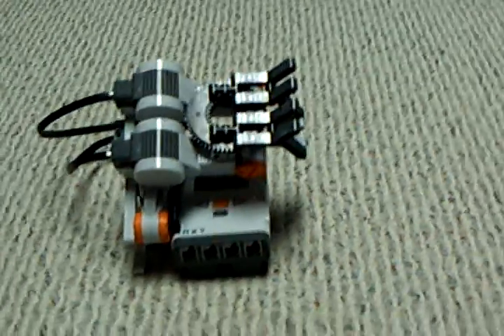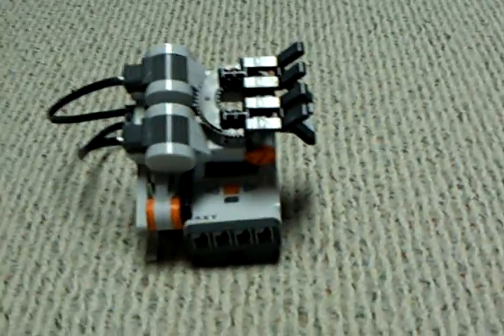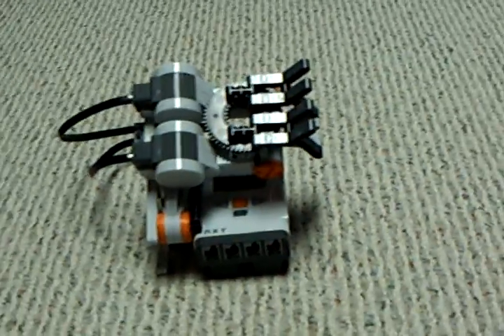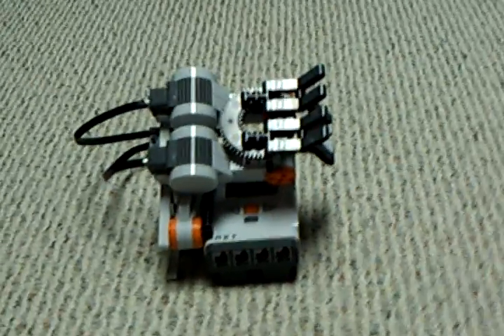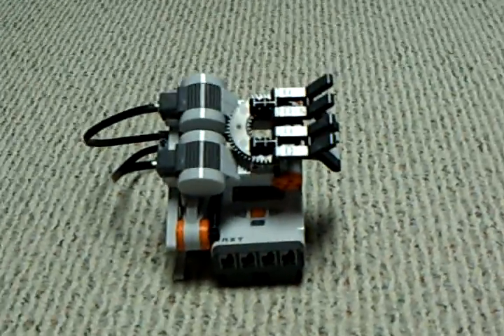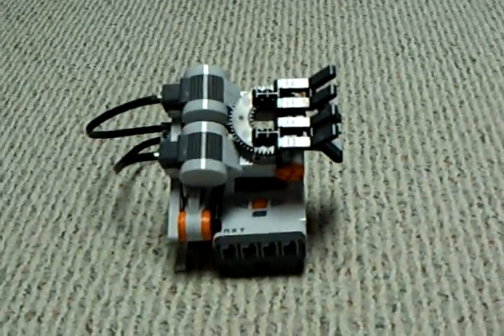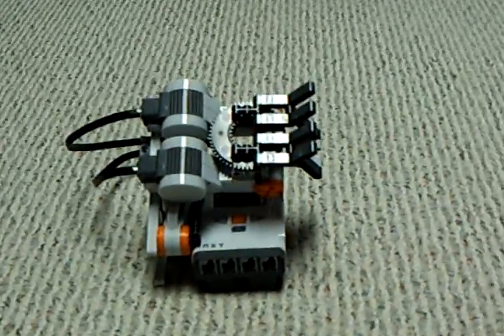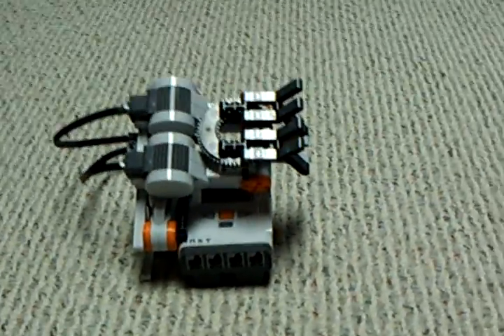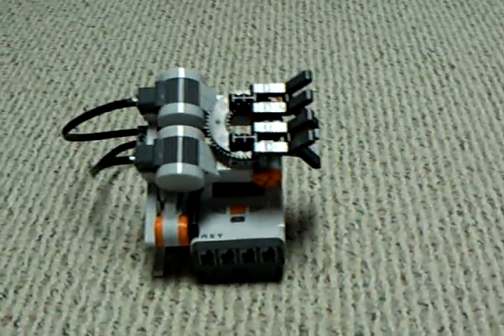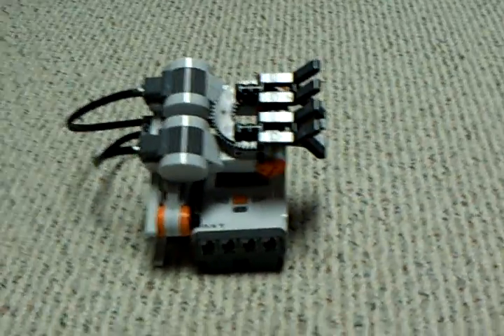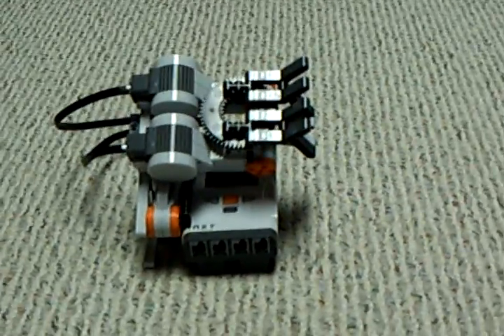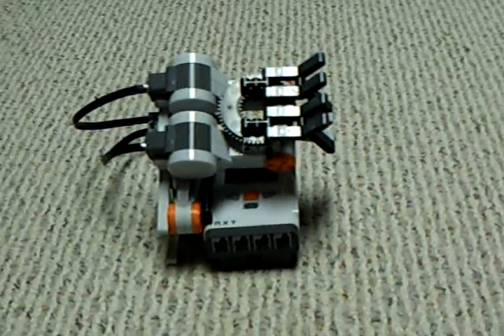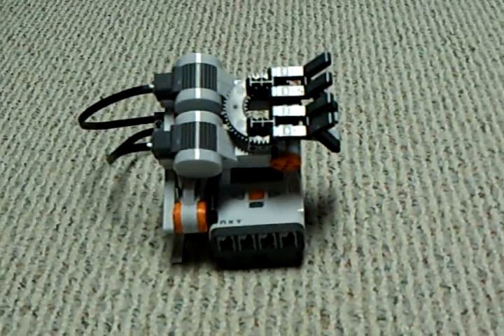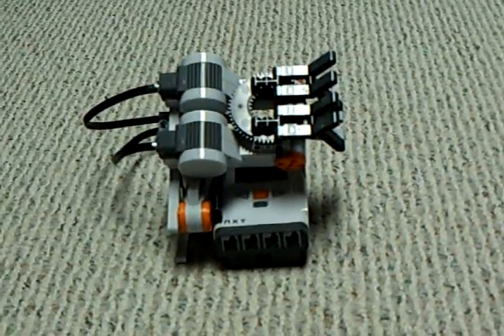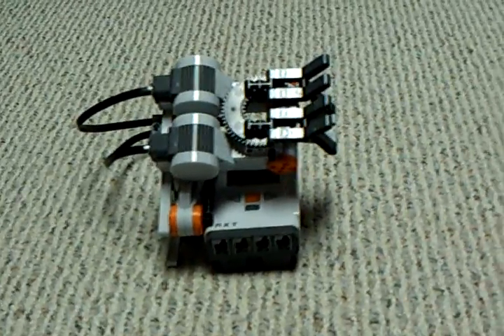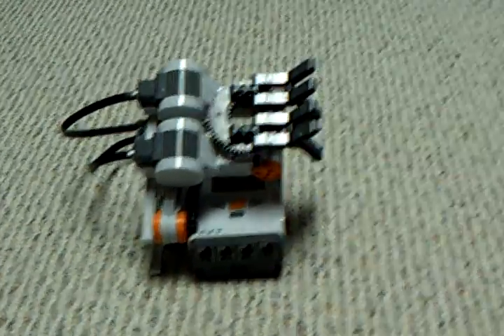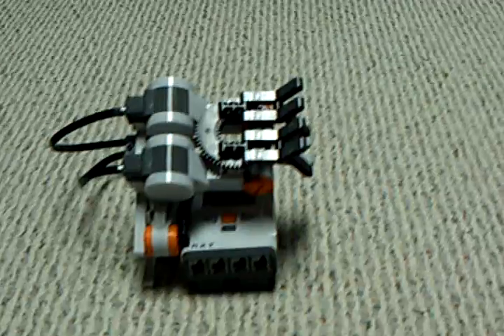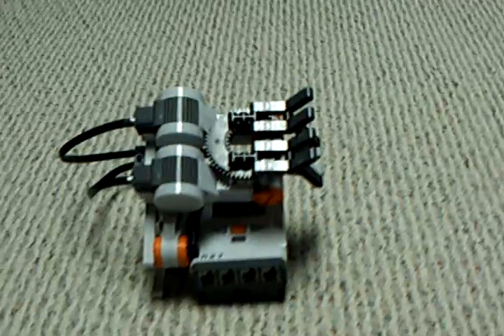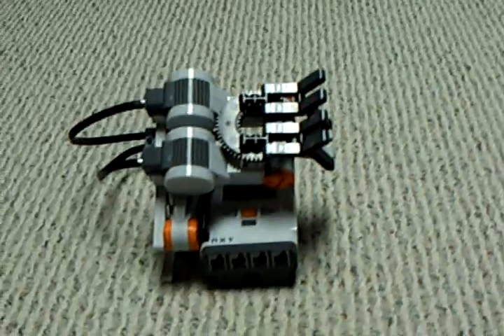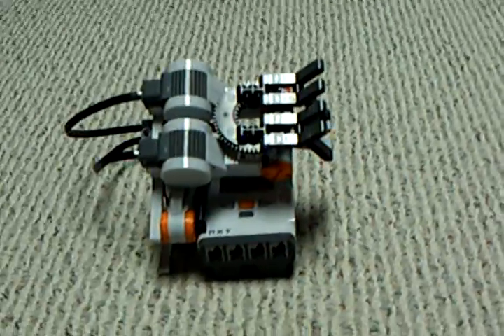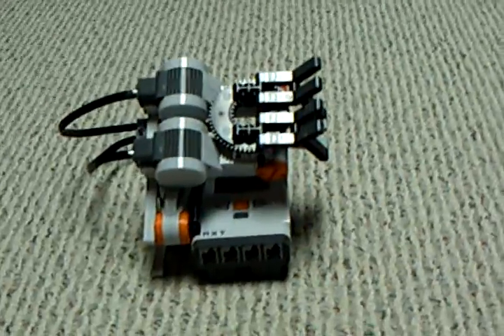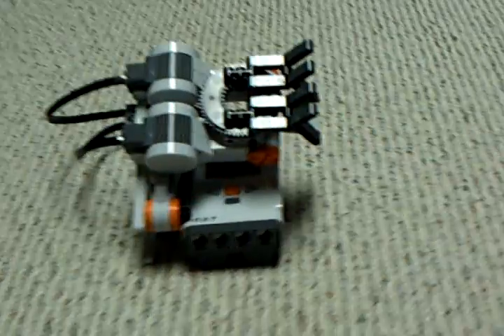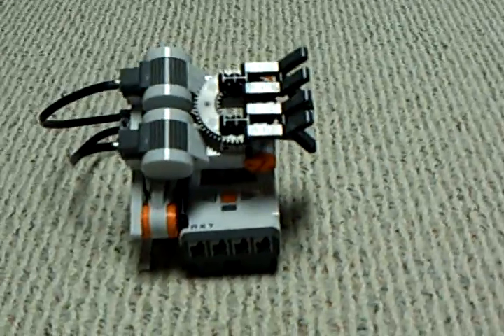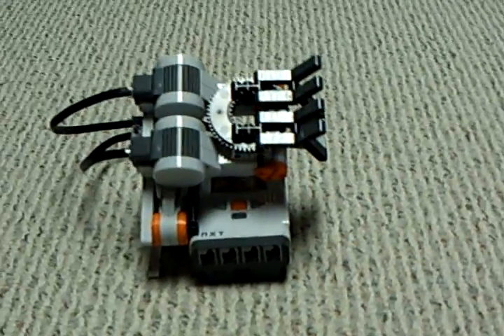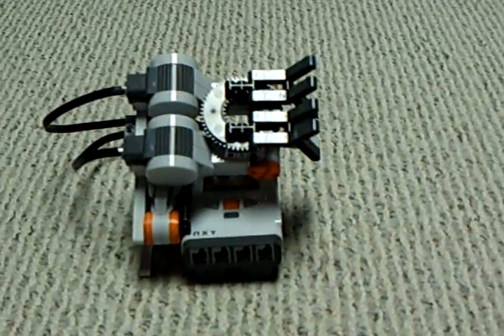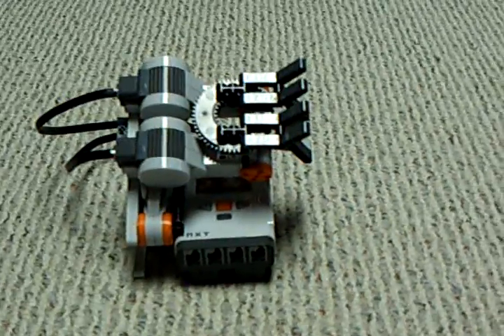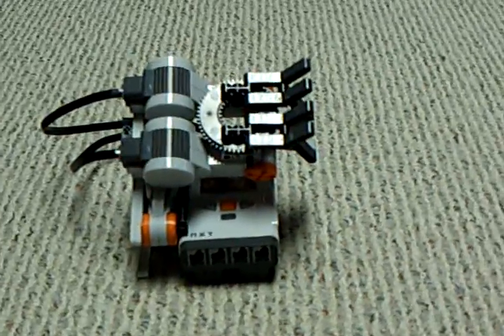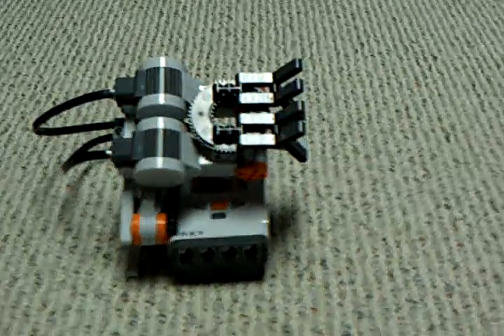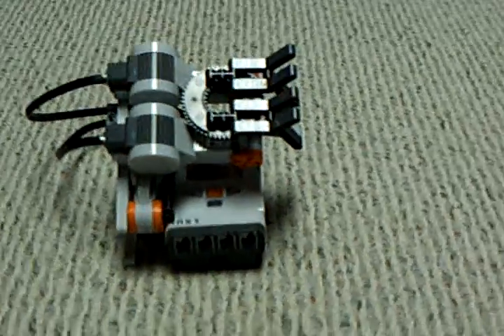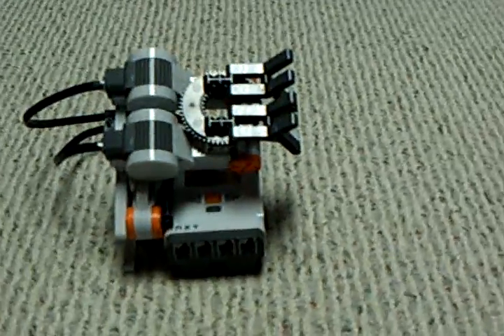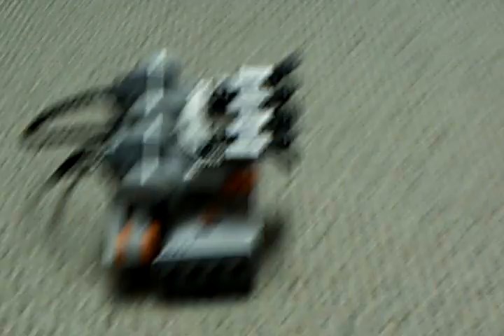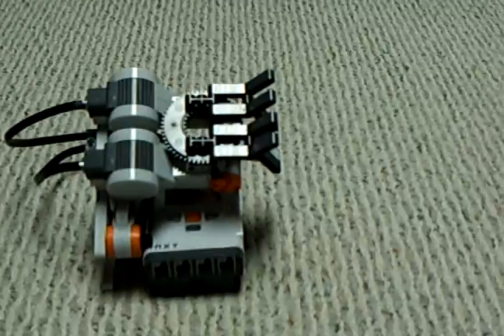It's really fun to play with, and it was definitely fun to build. Thanks for watching this video.